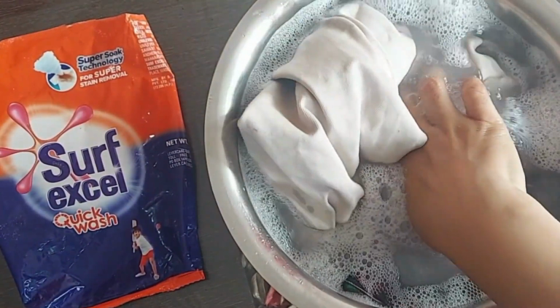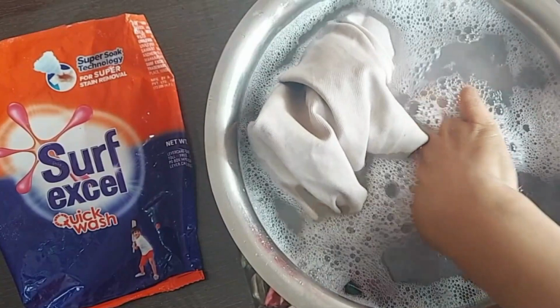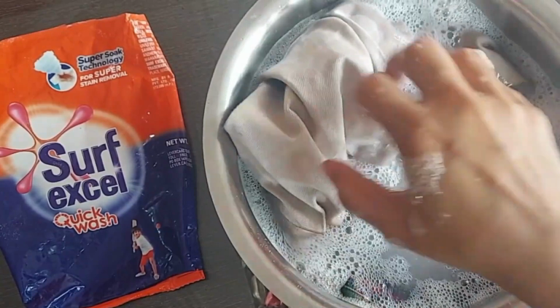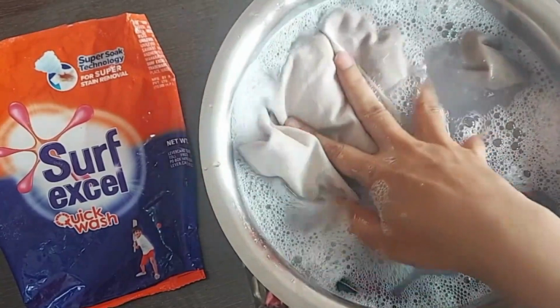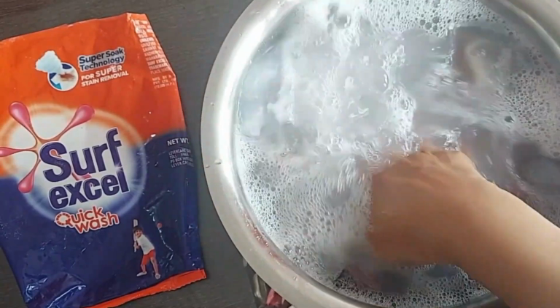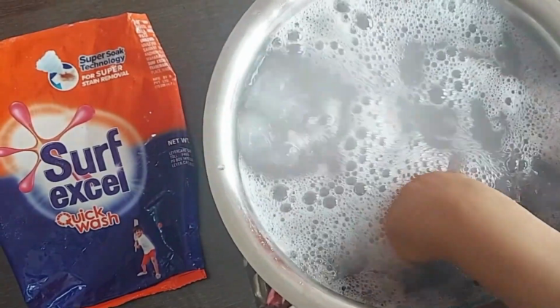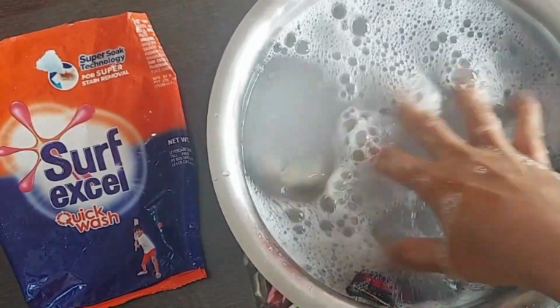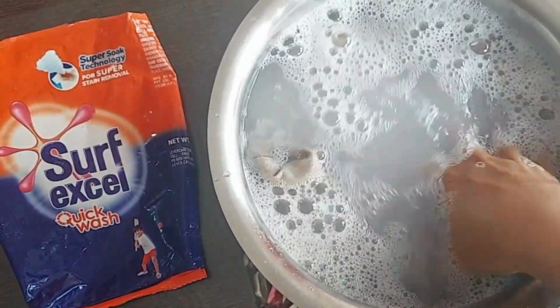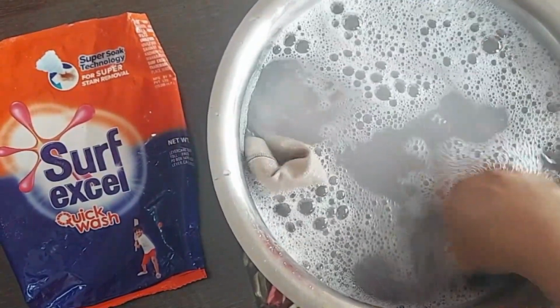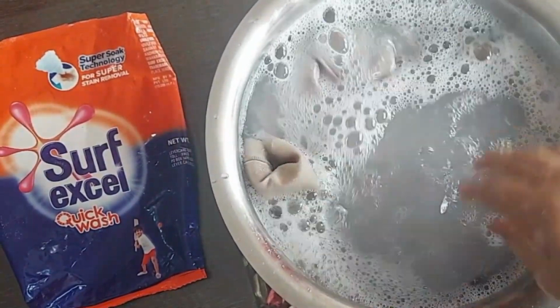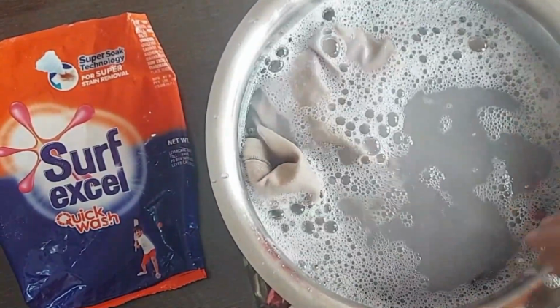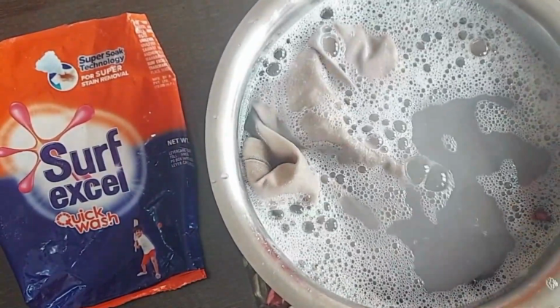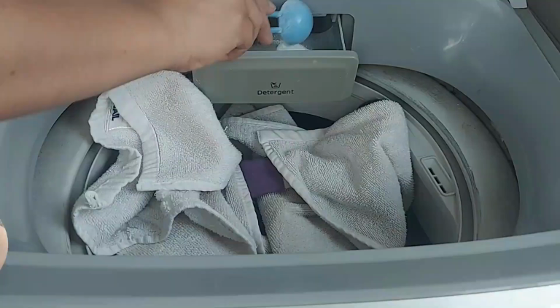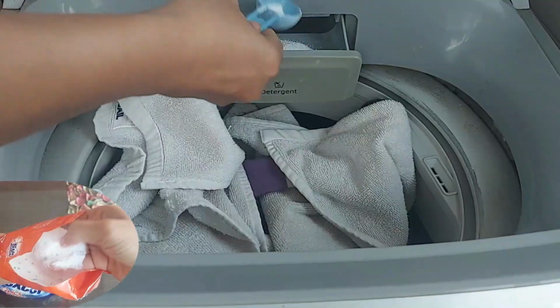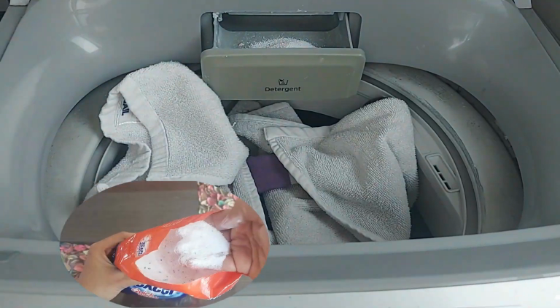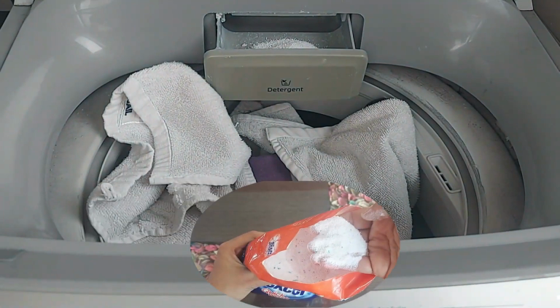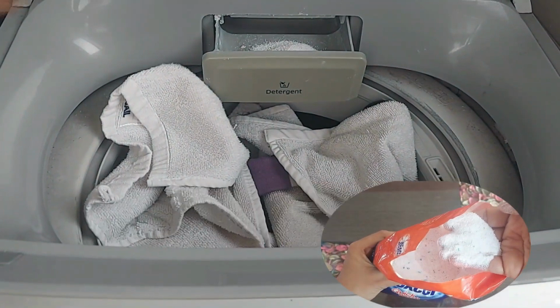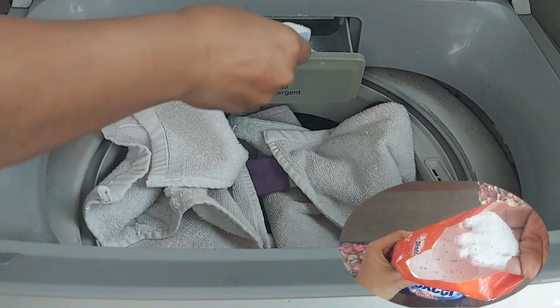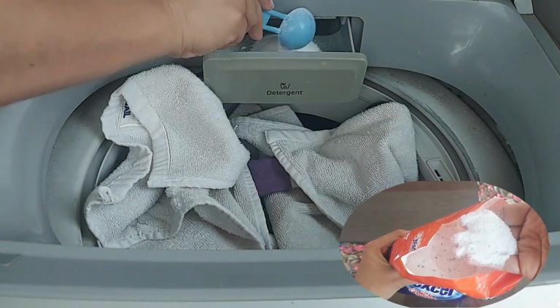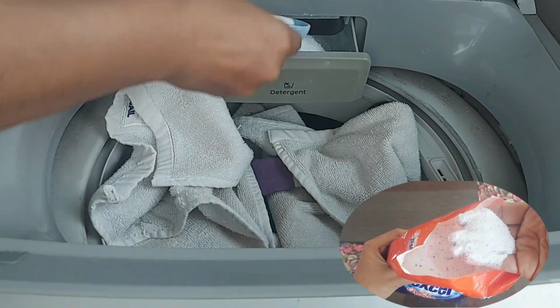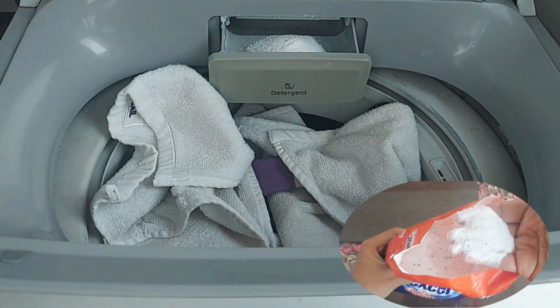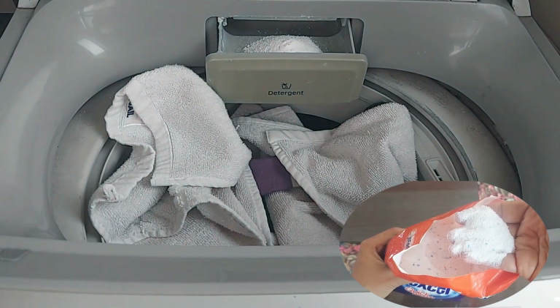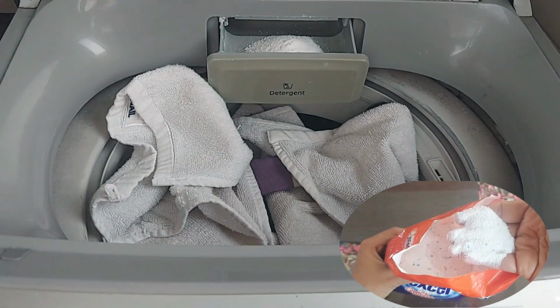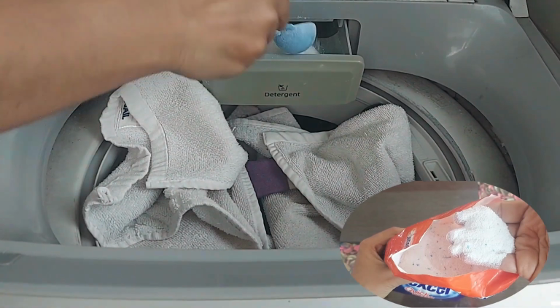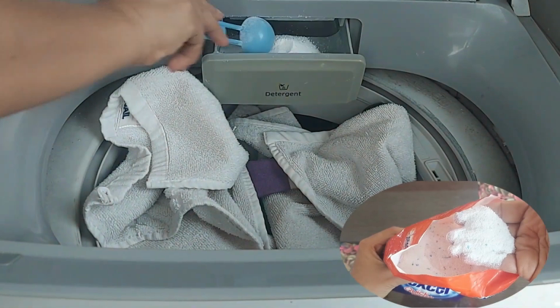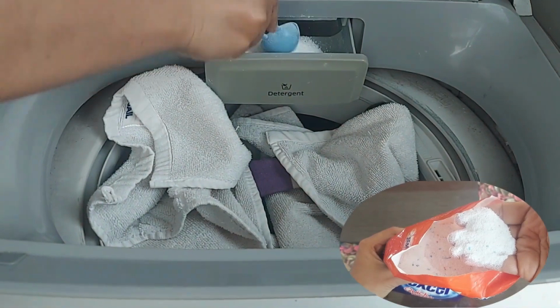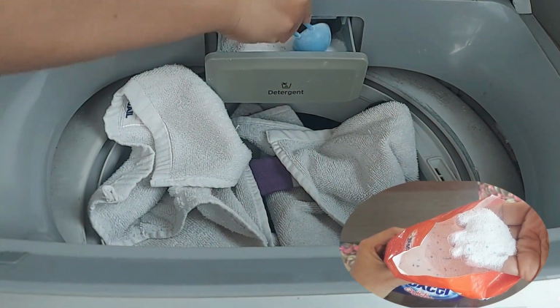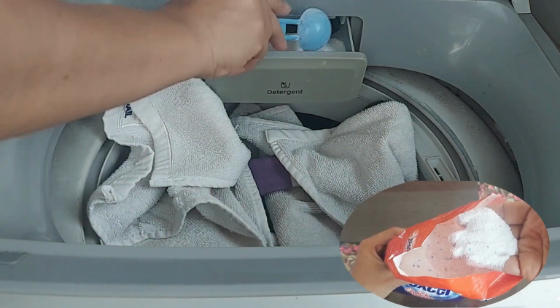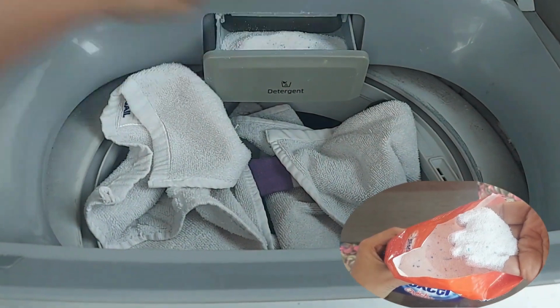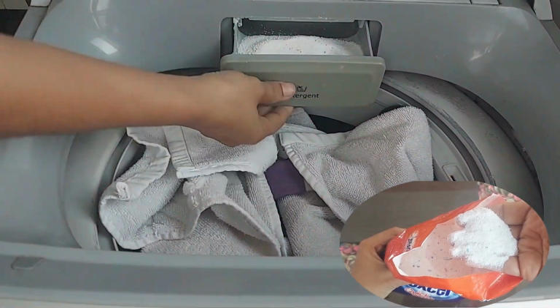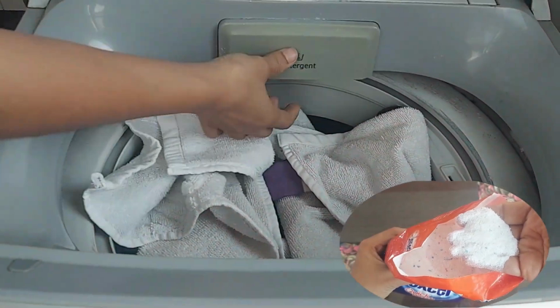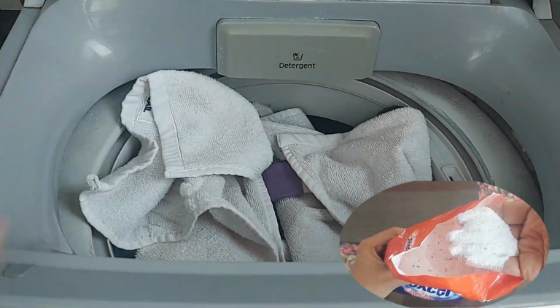My experience of using this detergent powder is the effective removal of dust from the collar, cuff and underarm area.